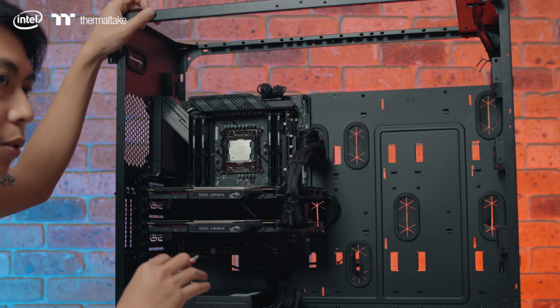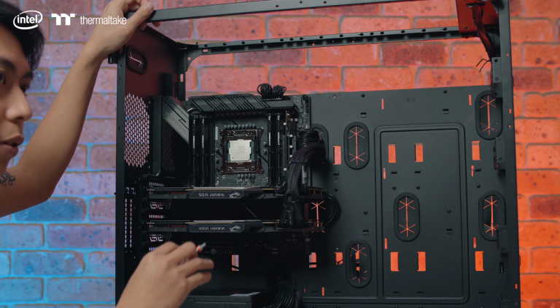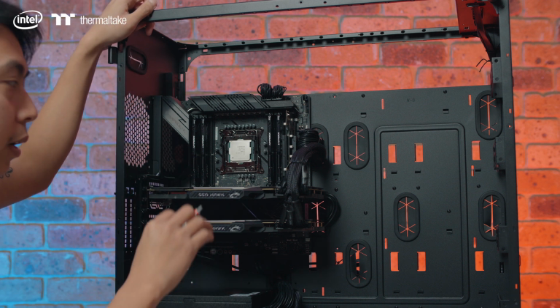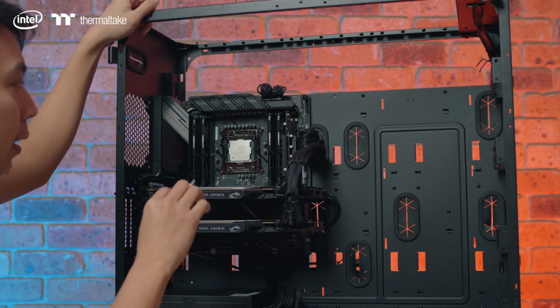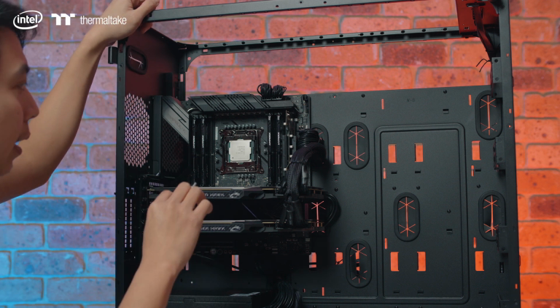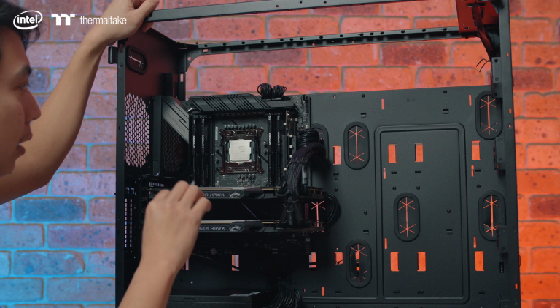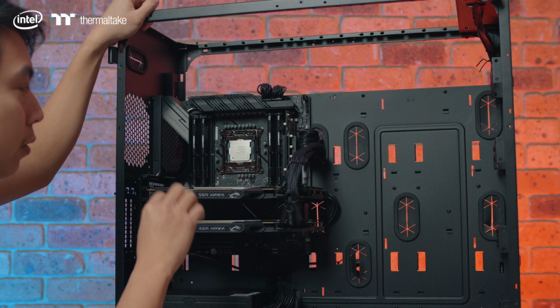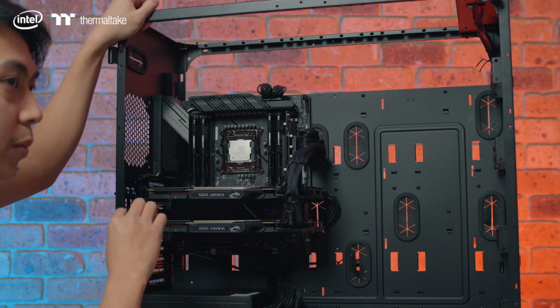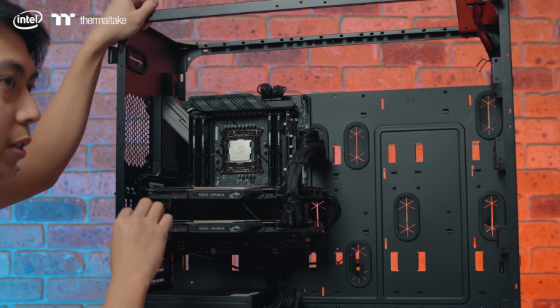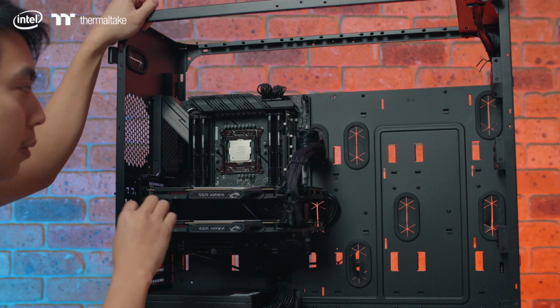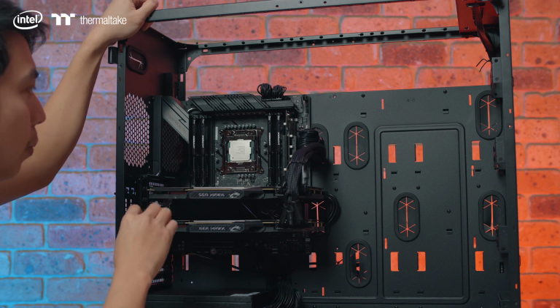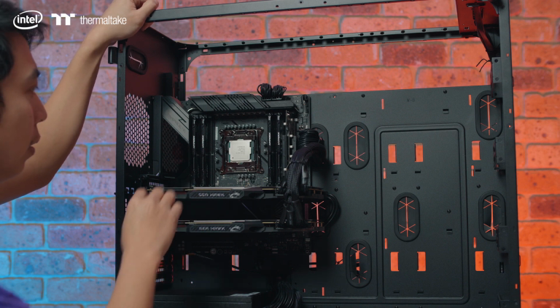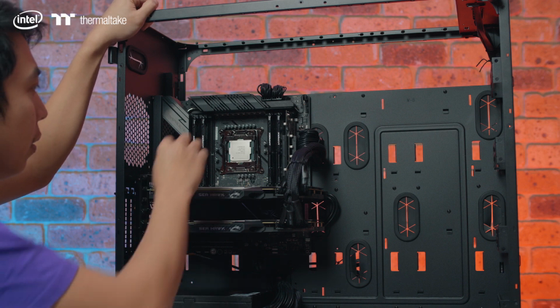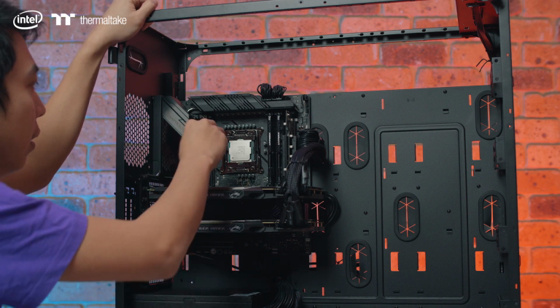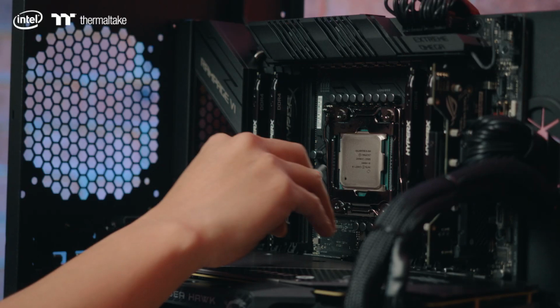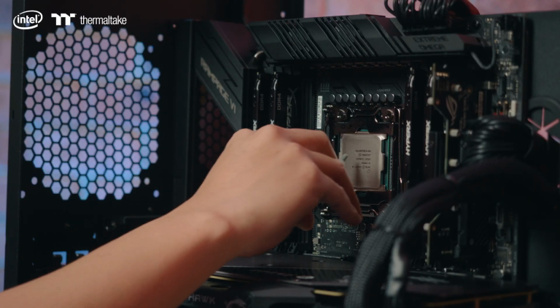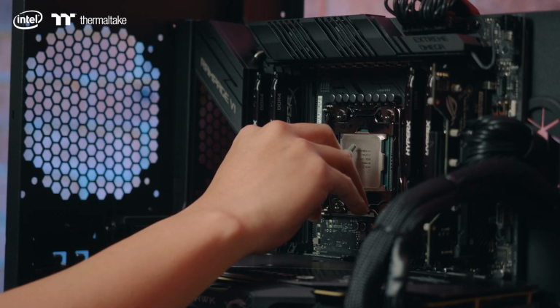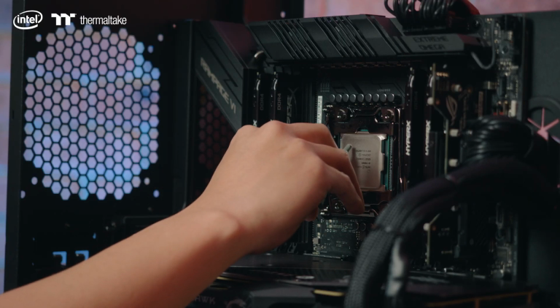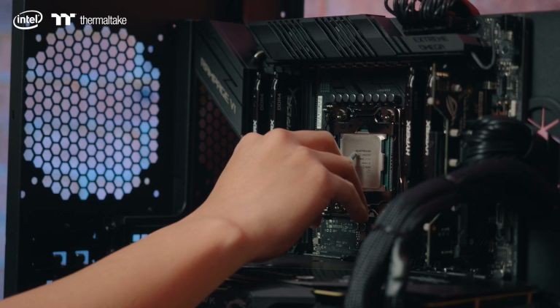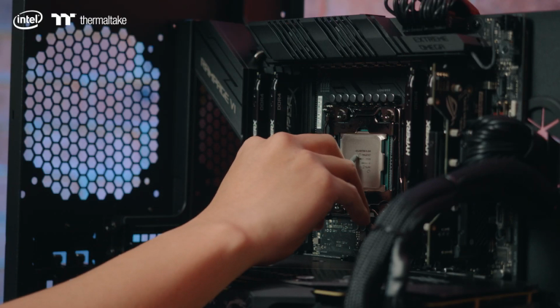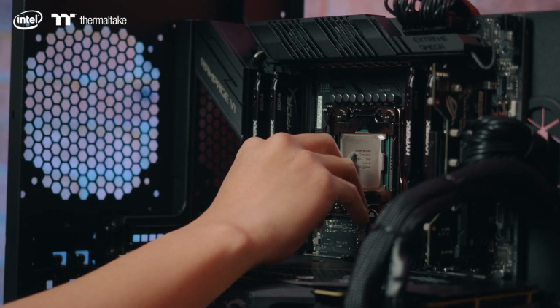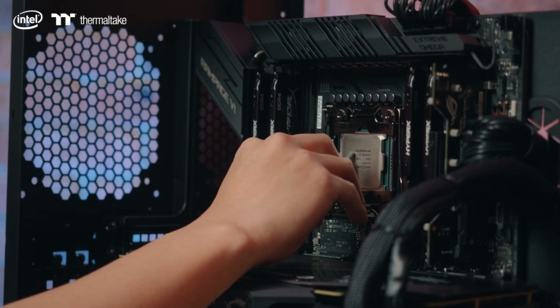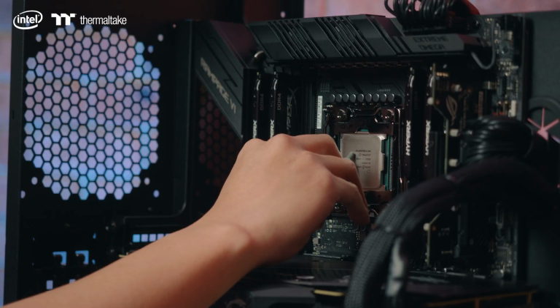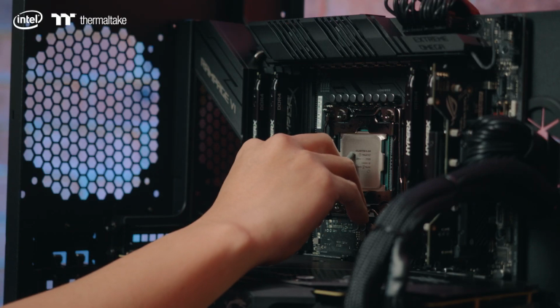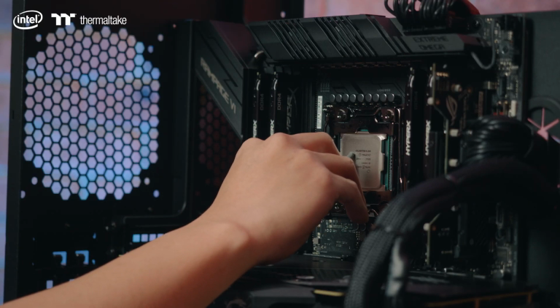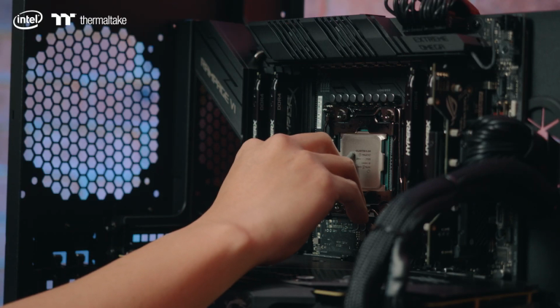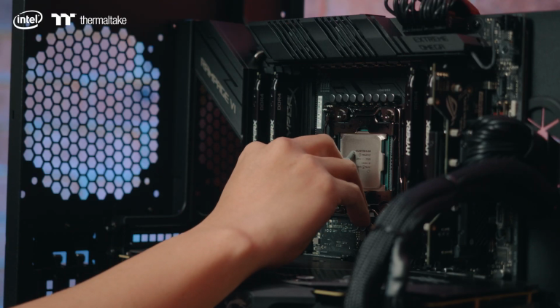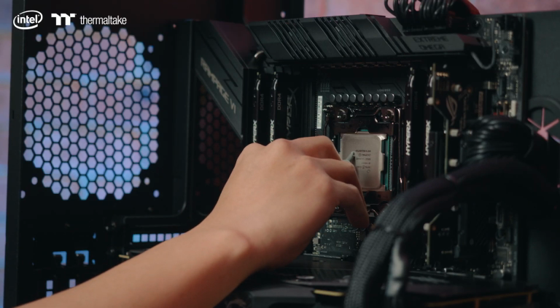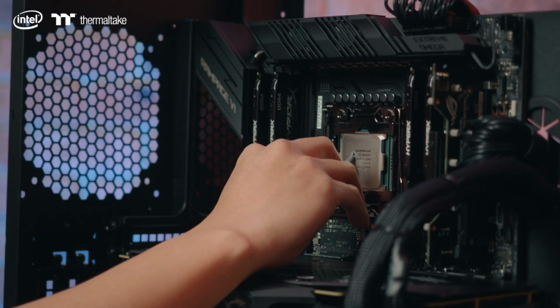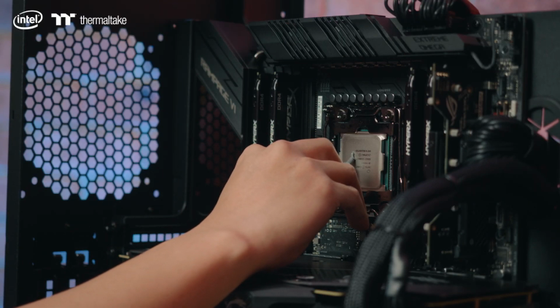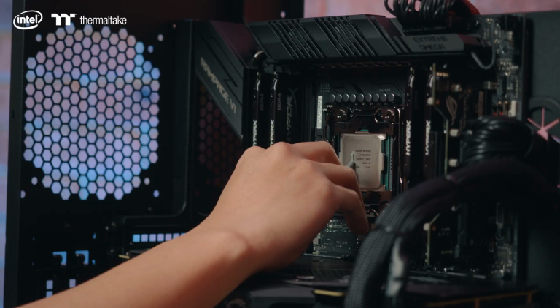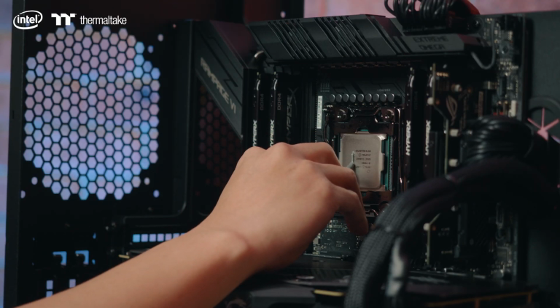Installing or applying thermal paste on this CPU is a bit more involved compared to a consumer type CPU, so you might want to have an amp for a marker.